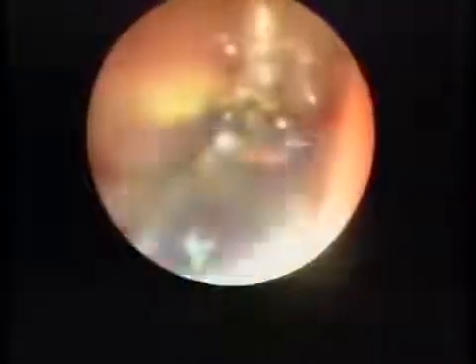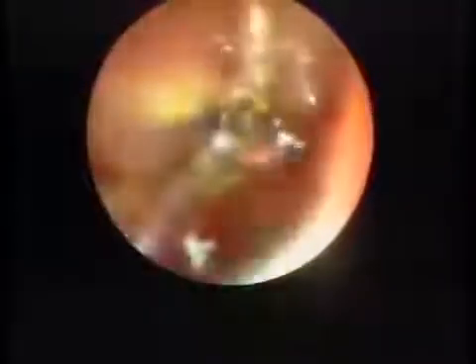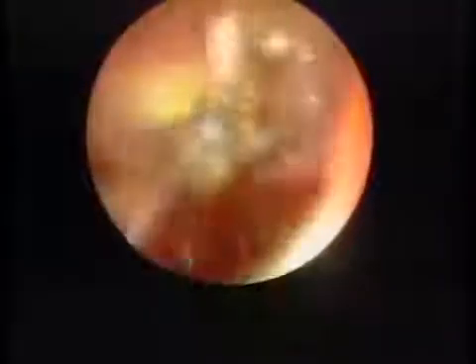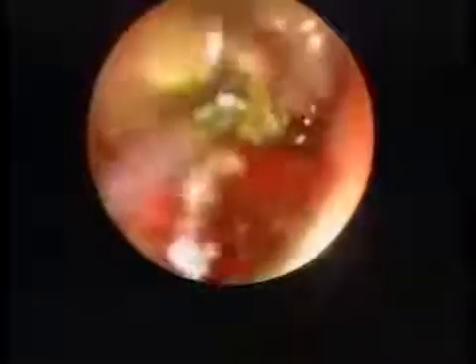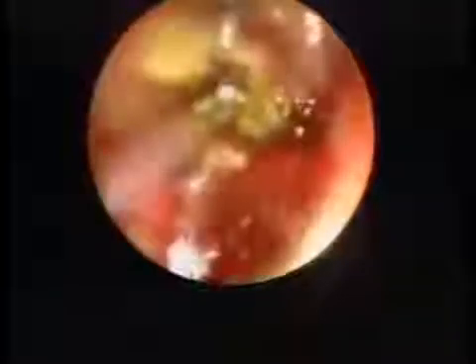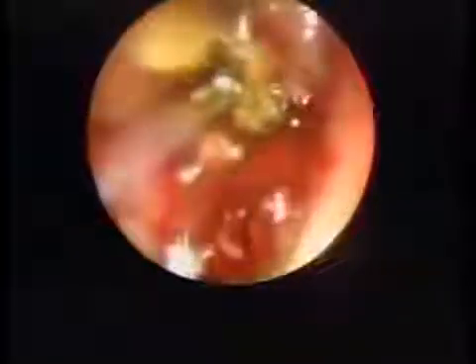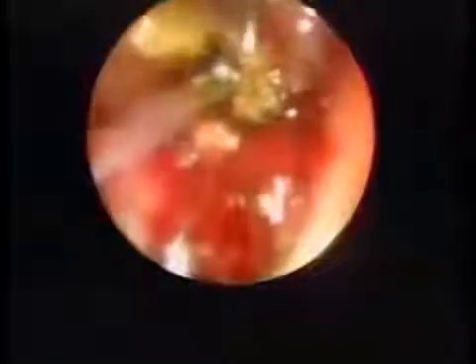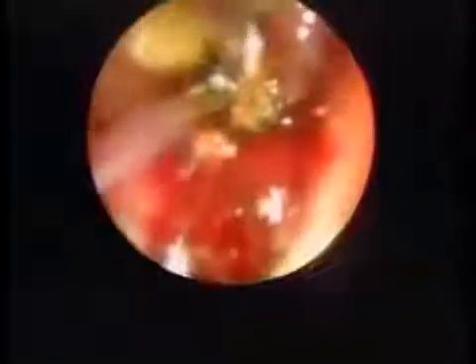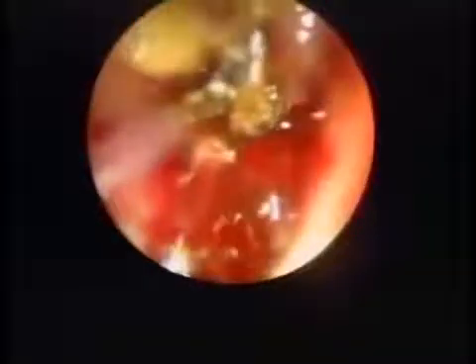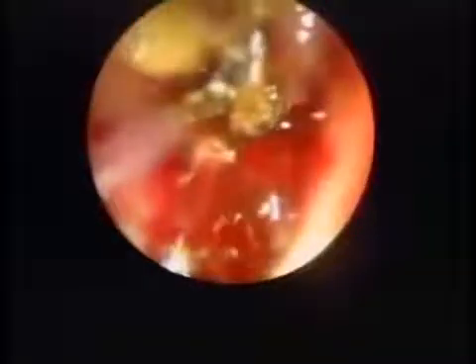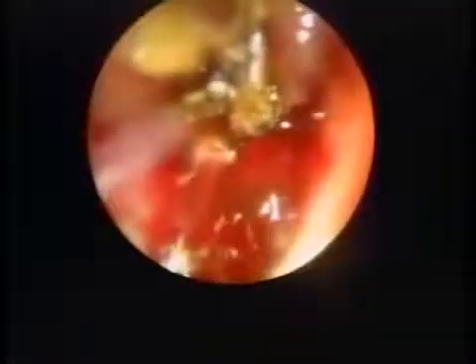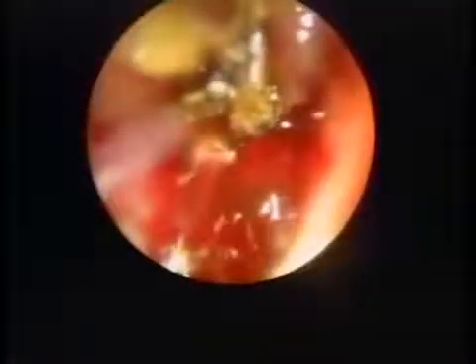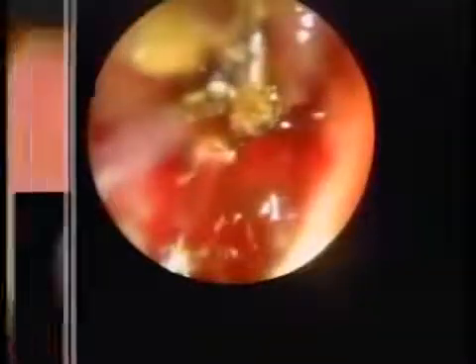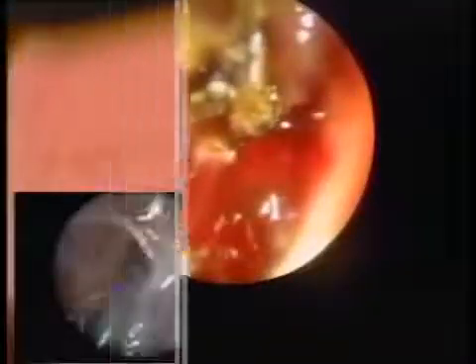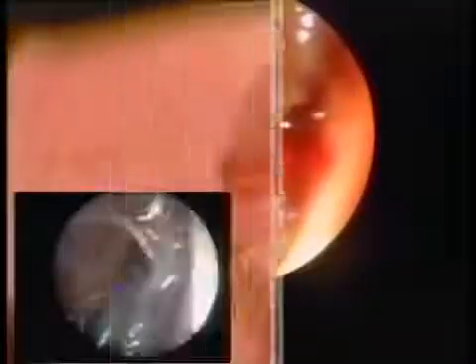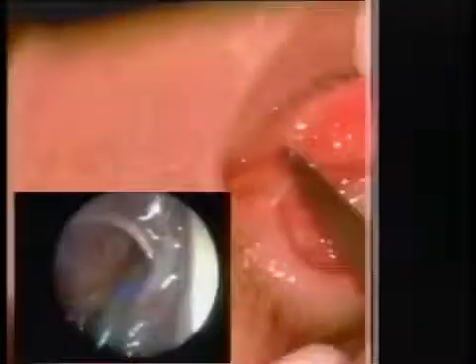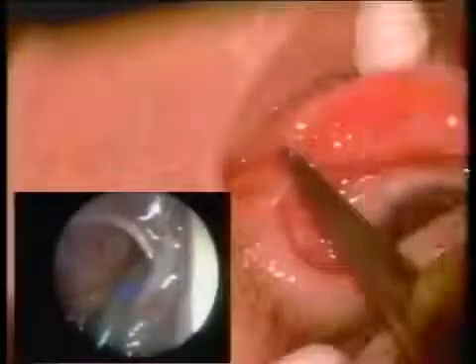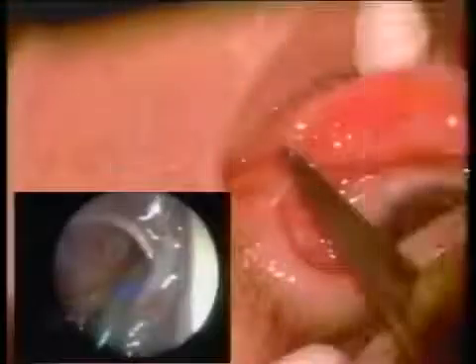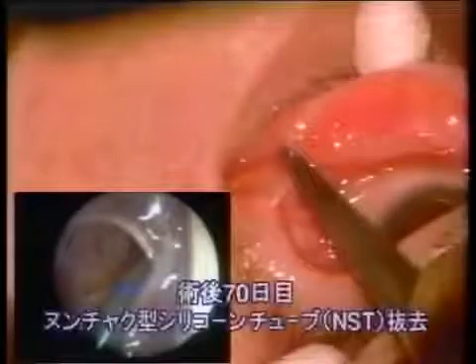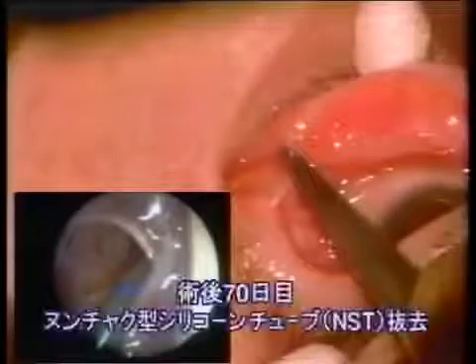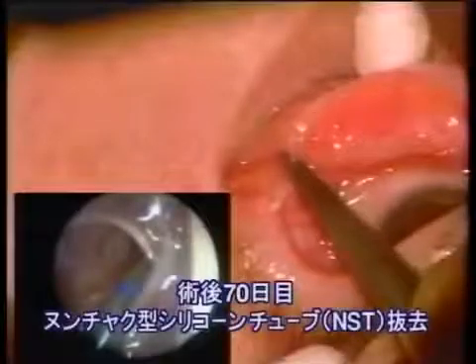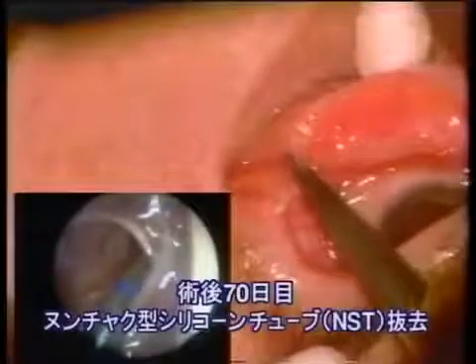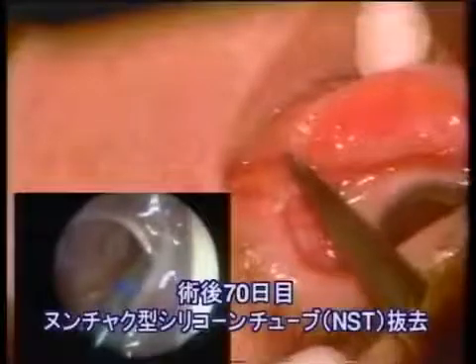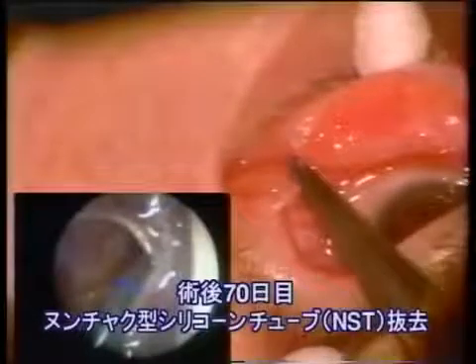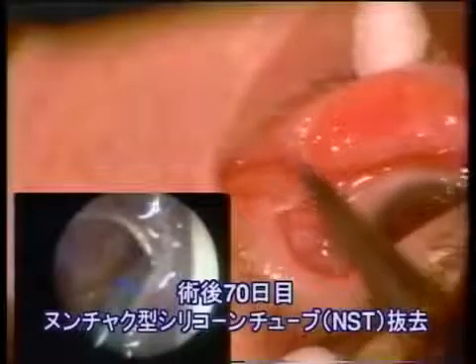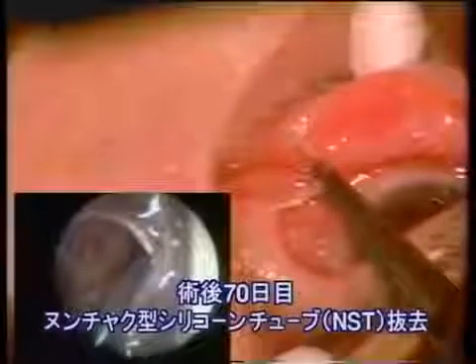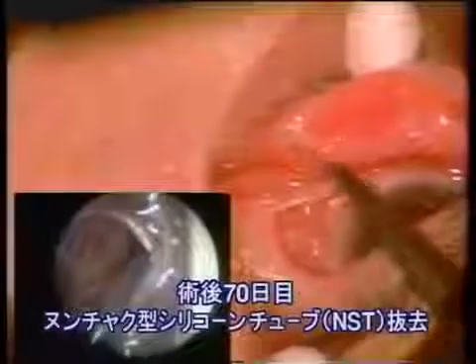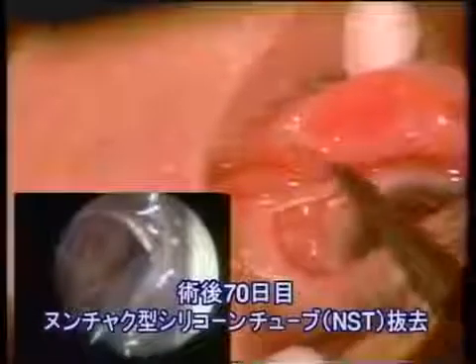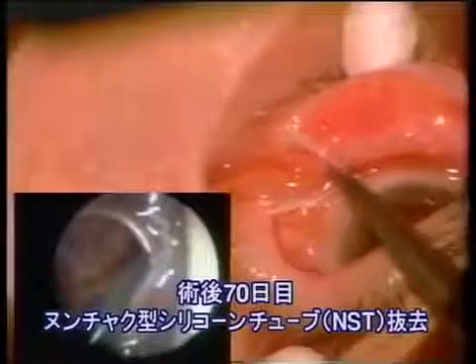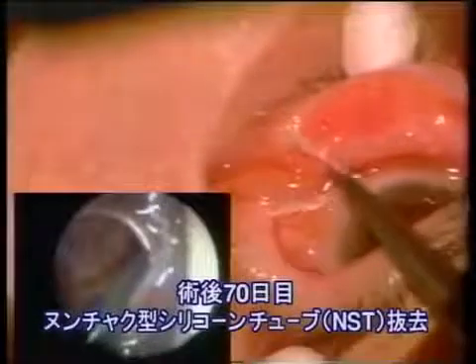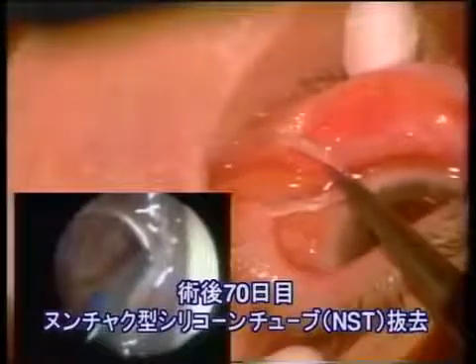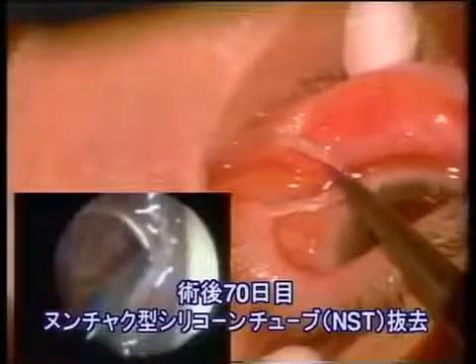Rhinostomy is created in the membranous nasal lacrimal duct, which runs on the temporal wall of the inferior nasal meatus, using a semiconductor laser.